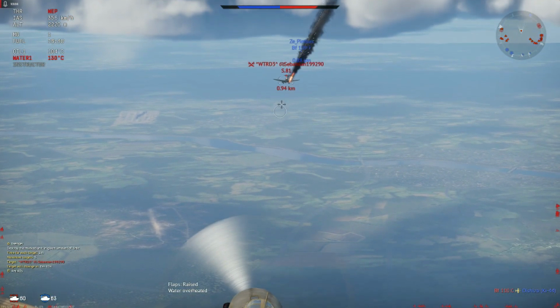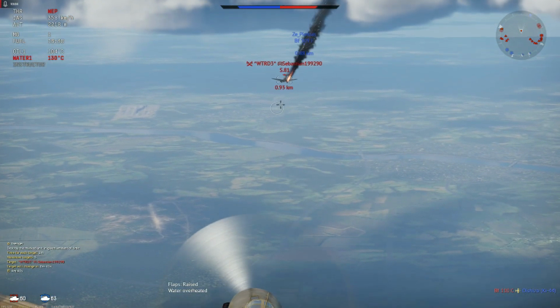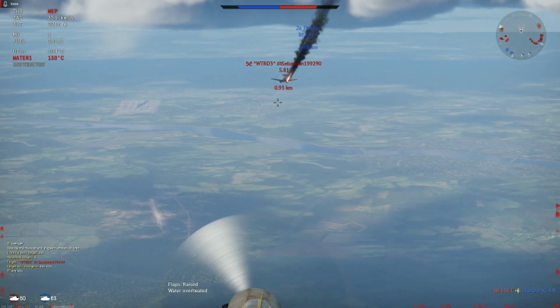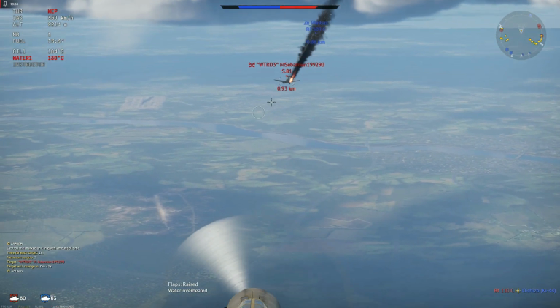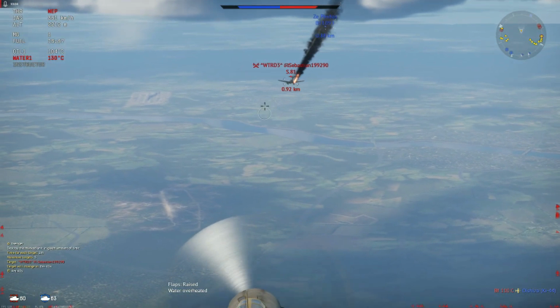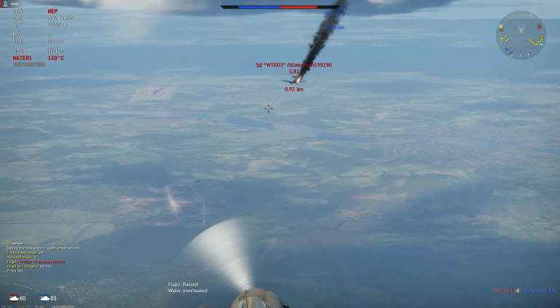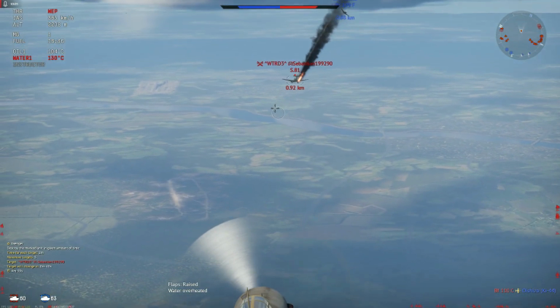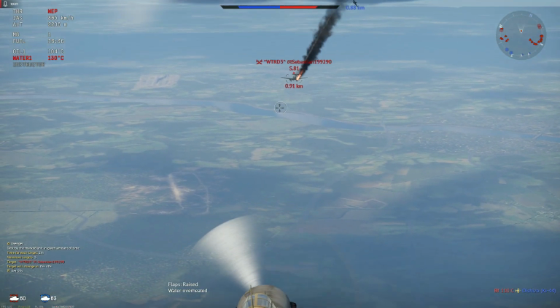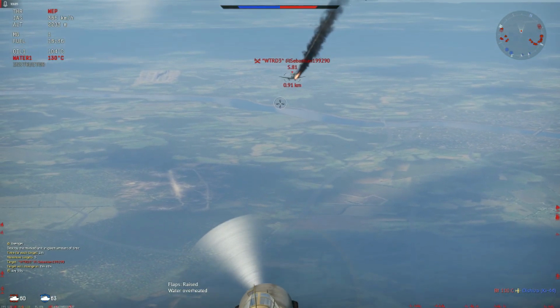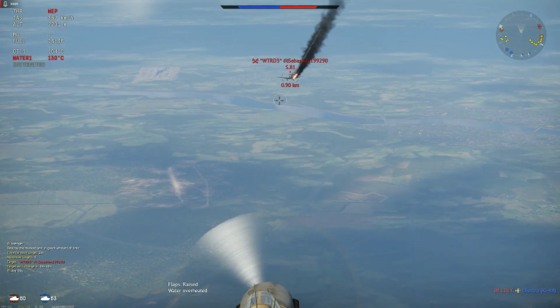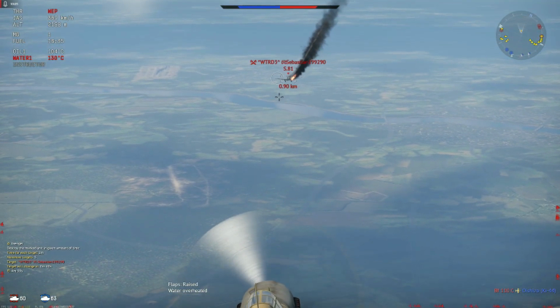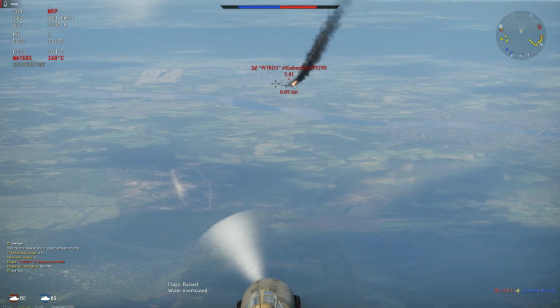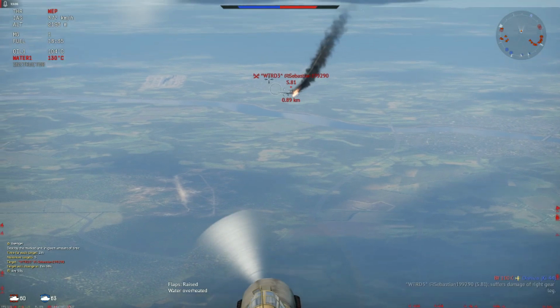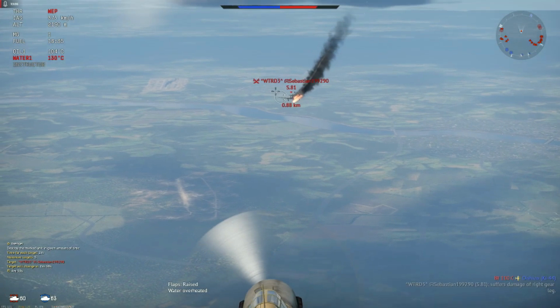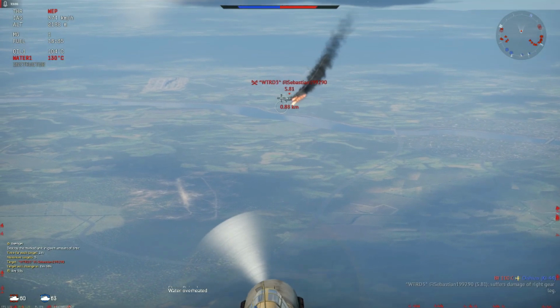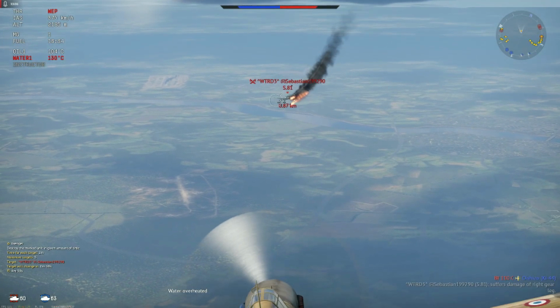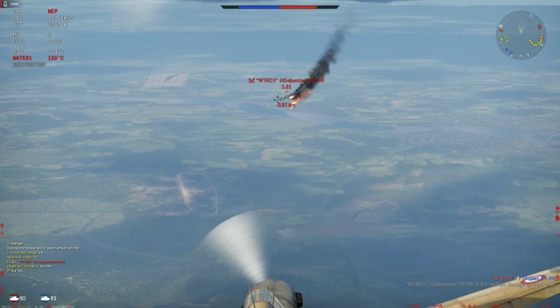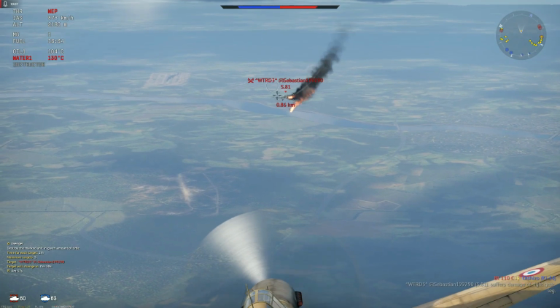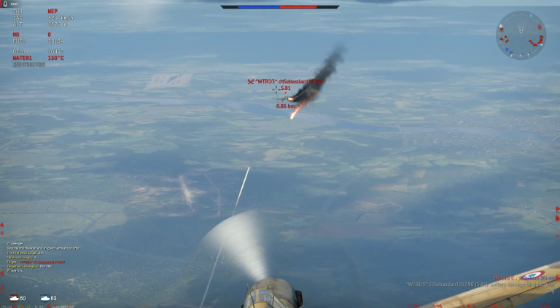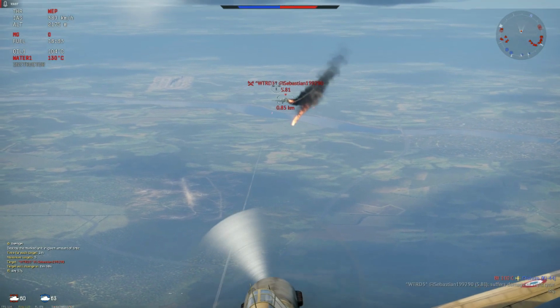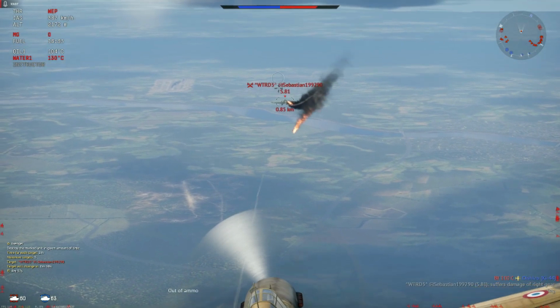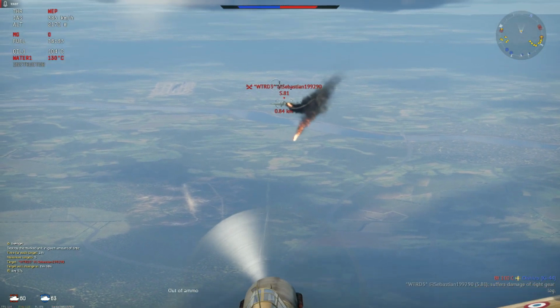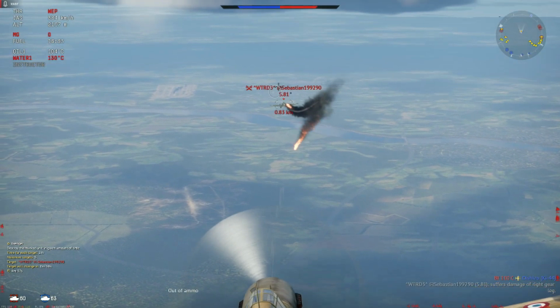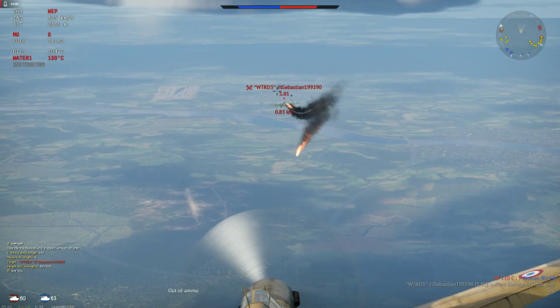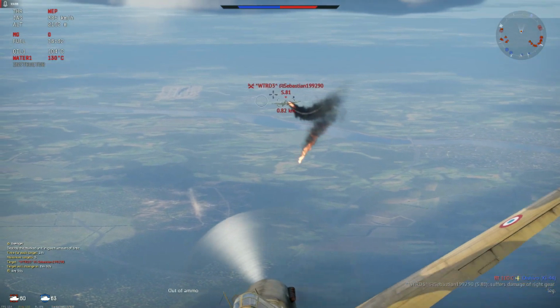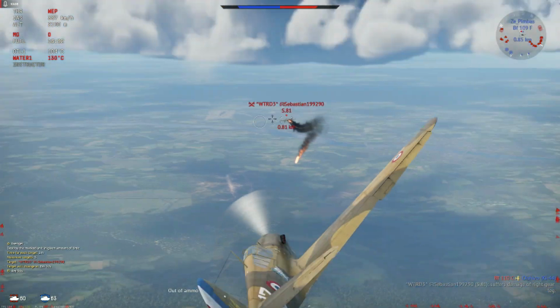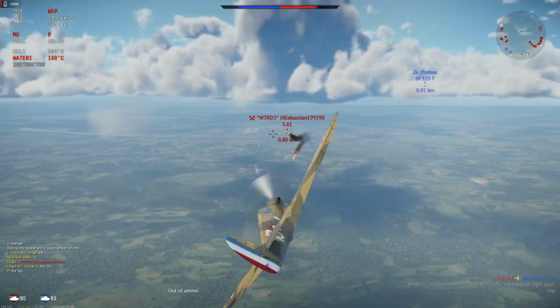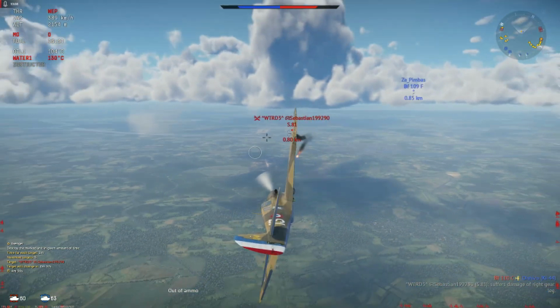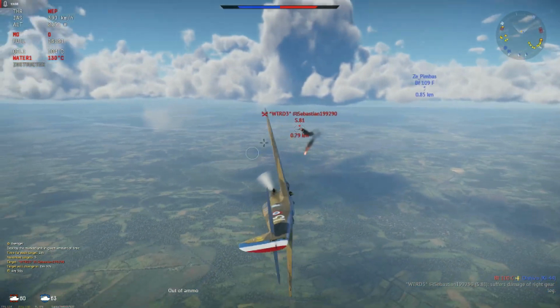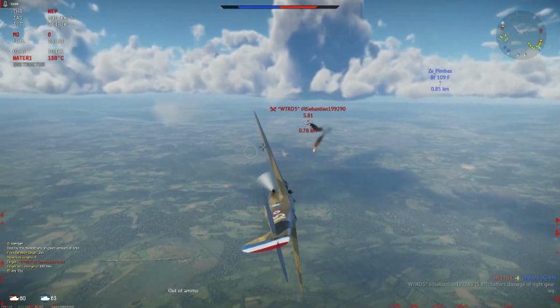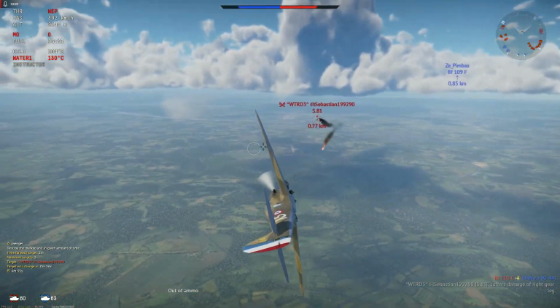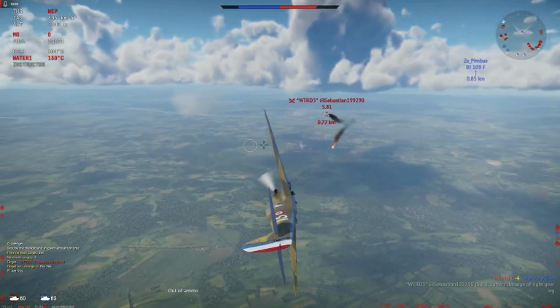That is one thing you find with 50 cals — people do love to steal your kills.